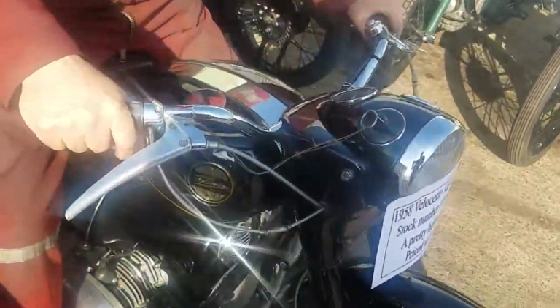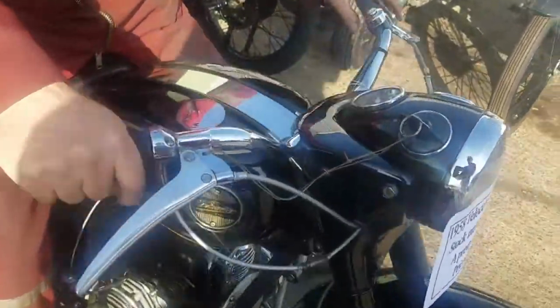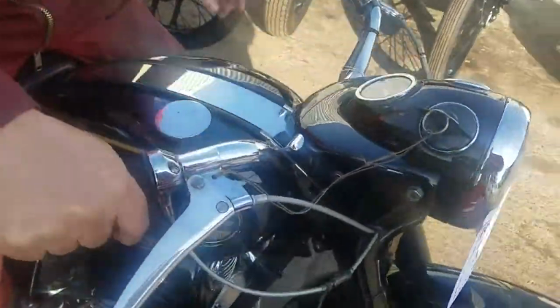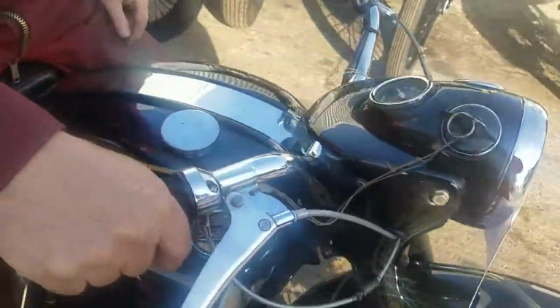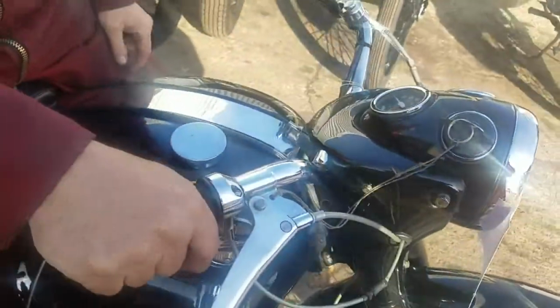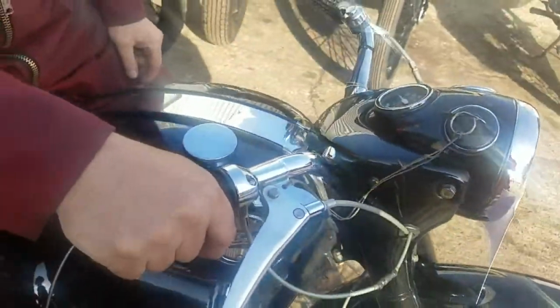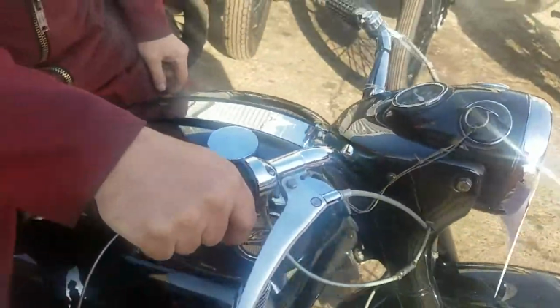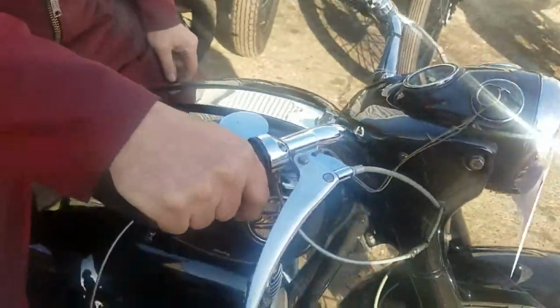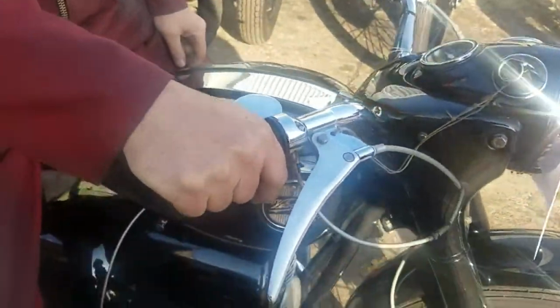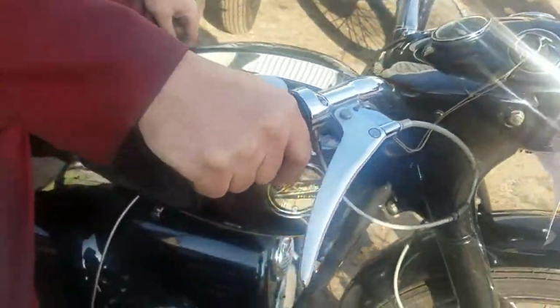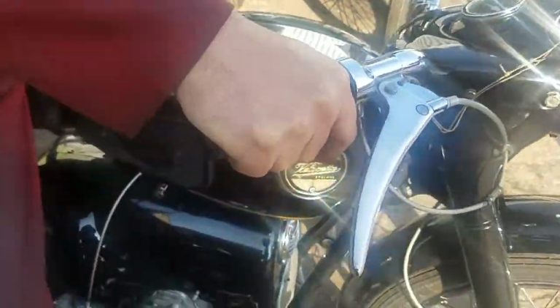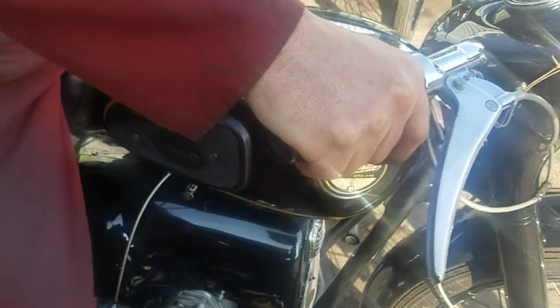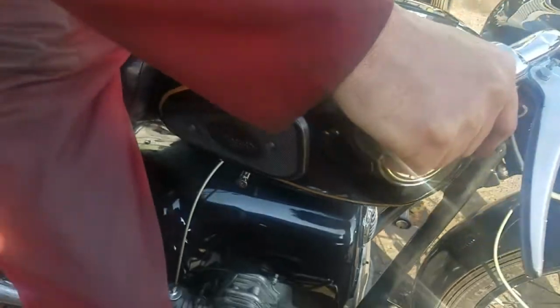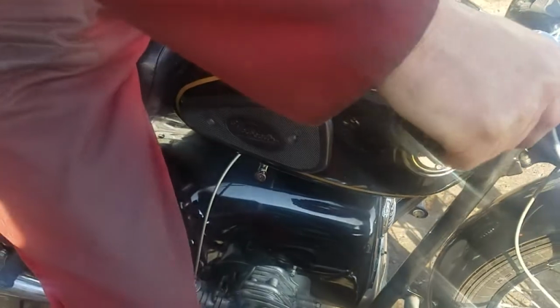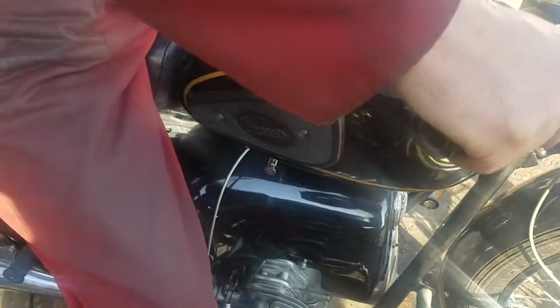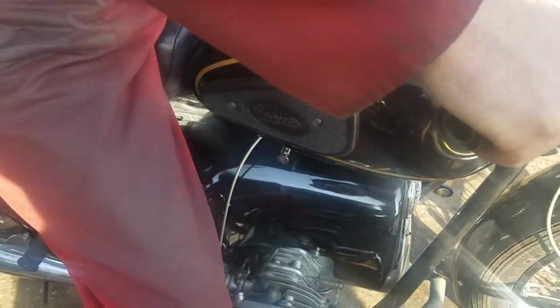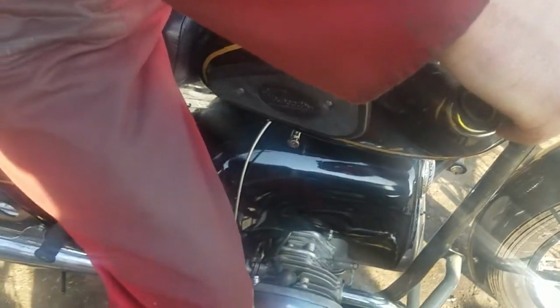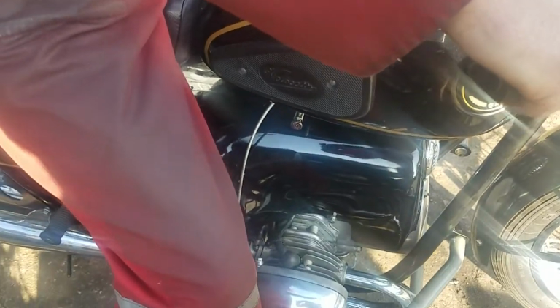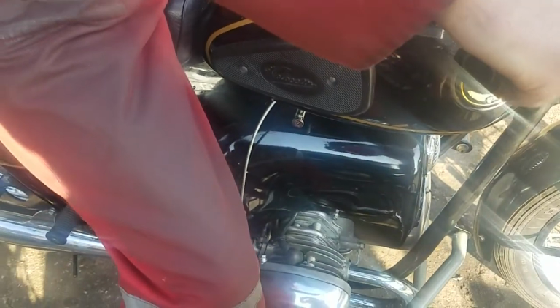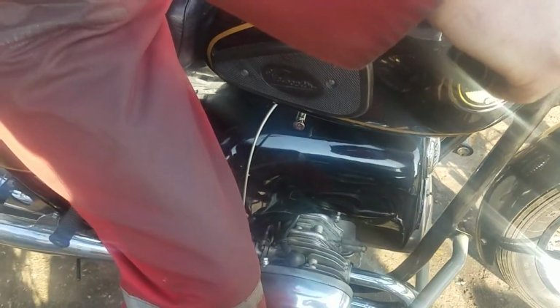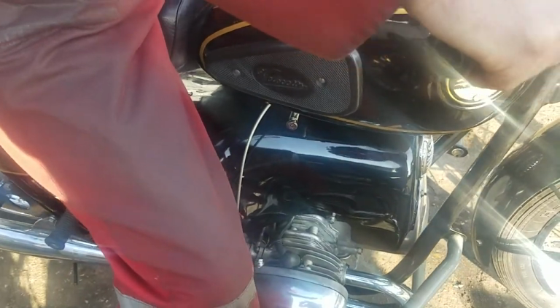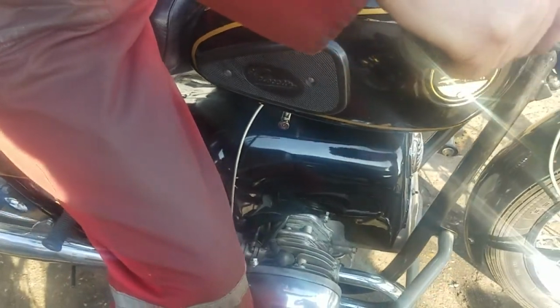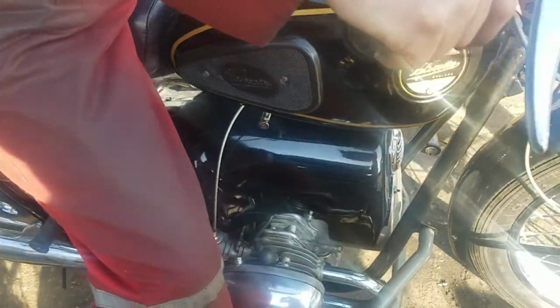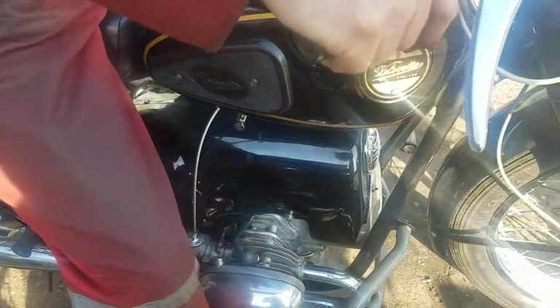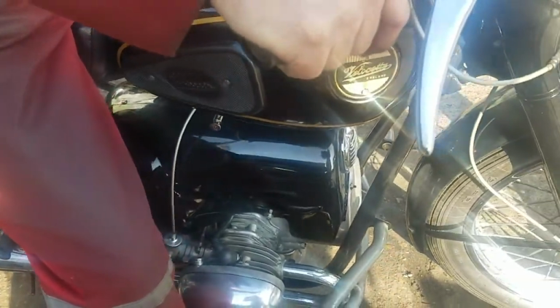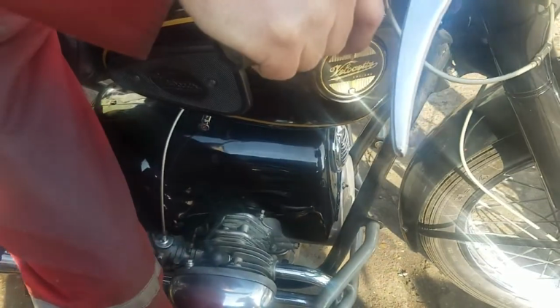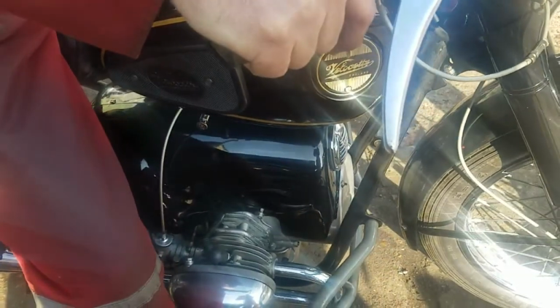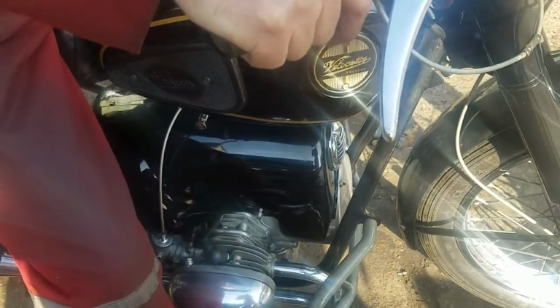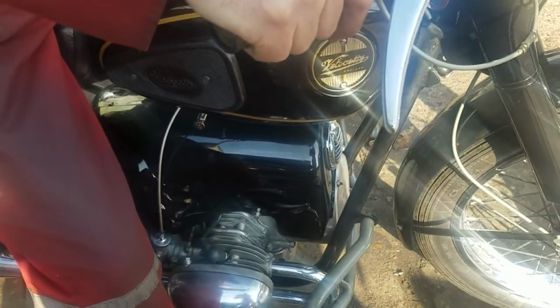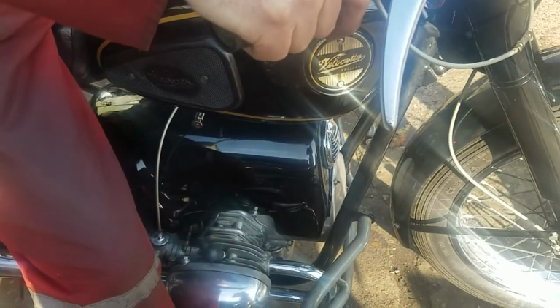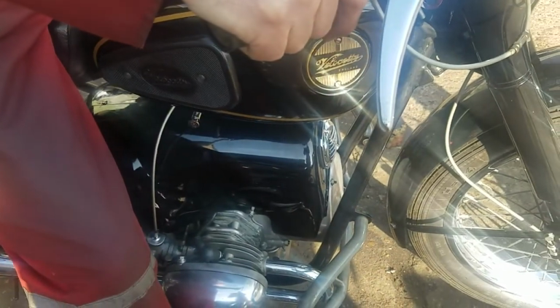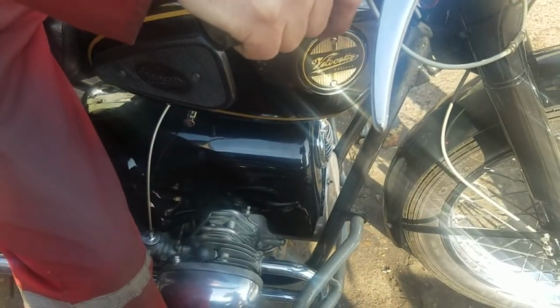We'll have four-speed gearbox. First start — we'll give it three kicks.